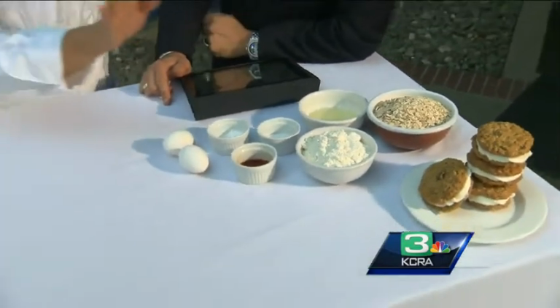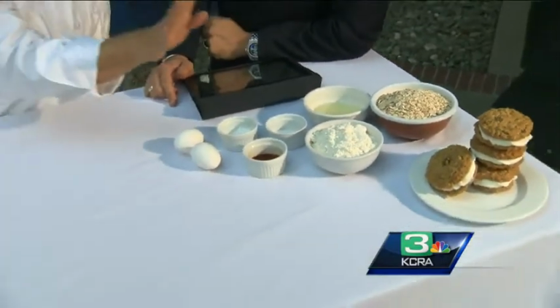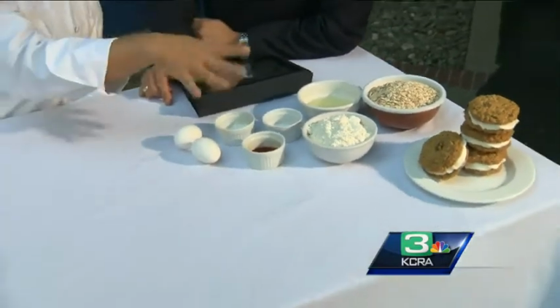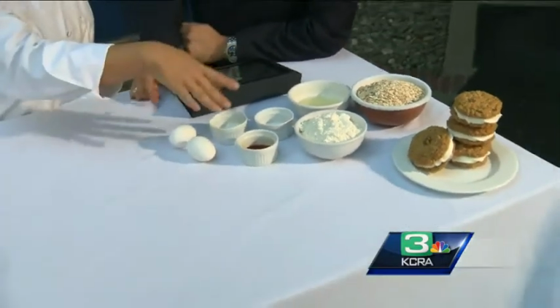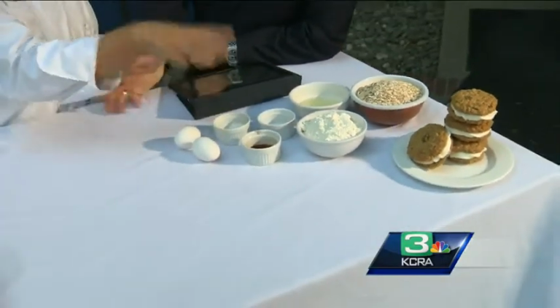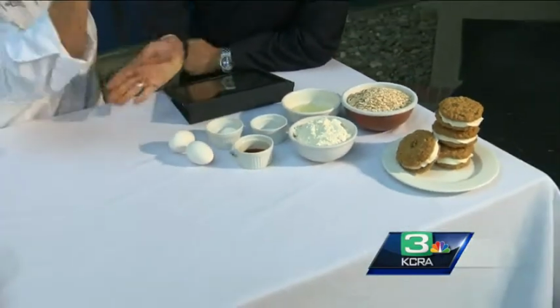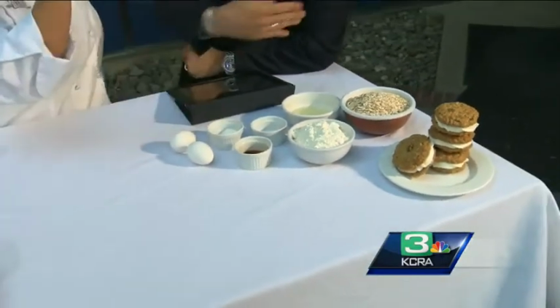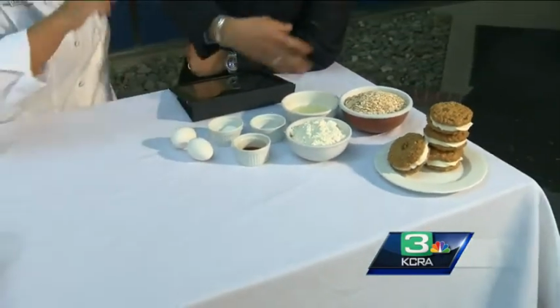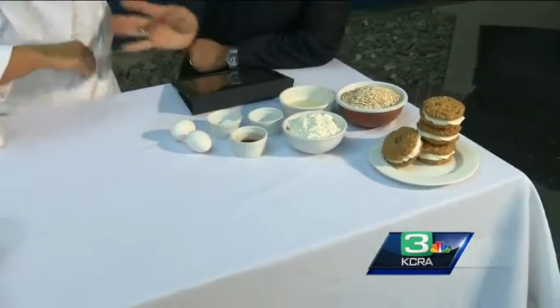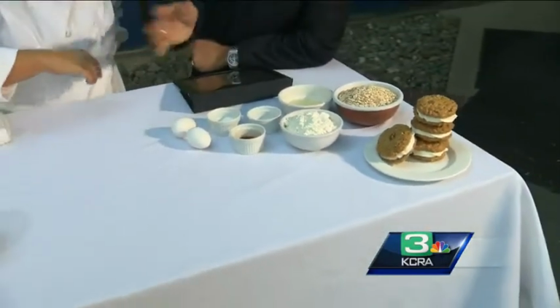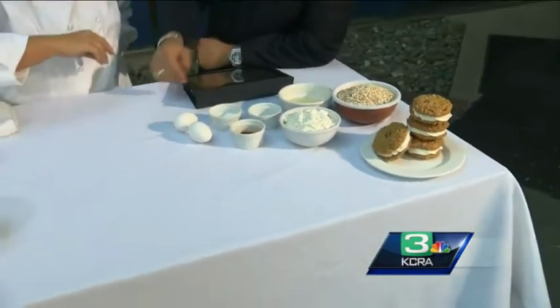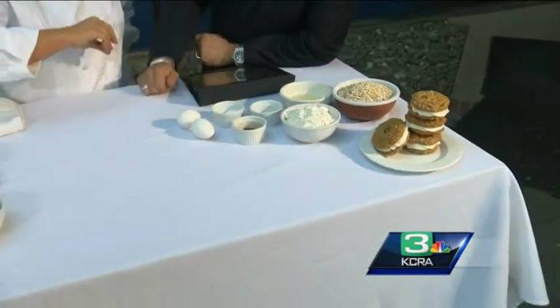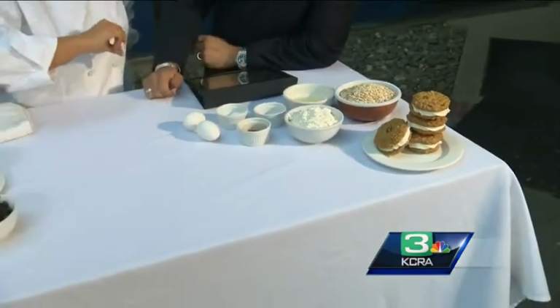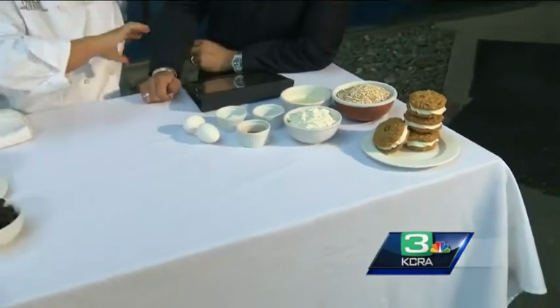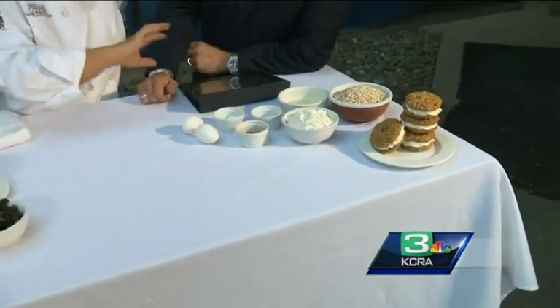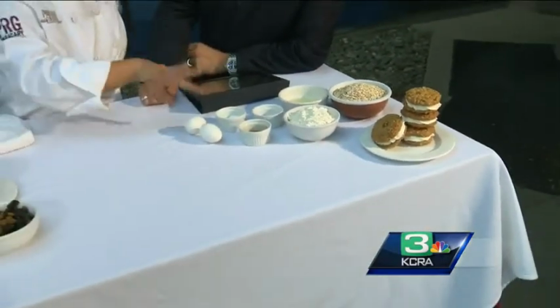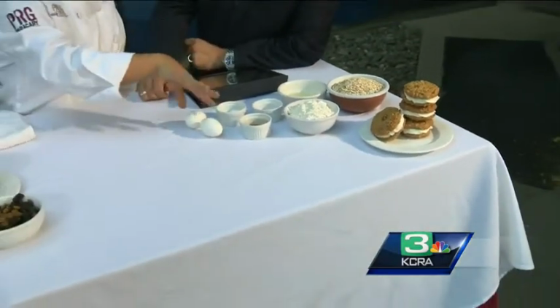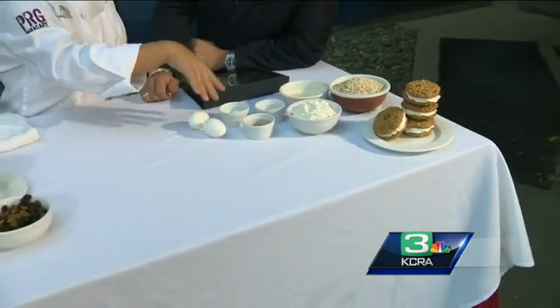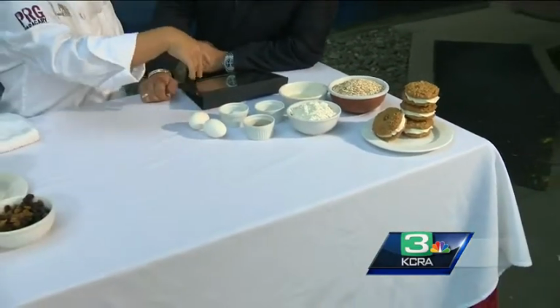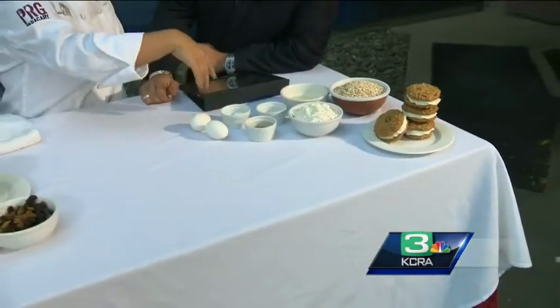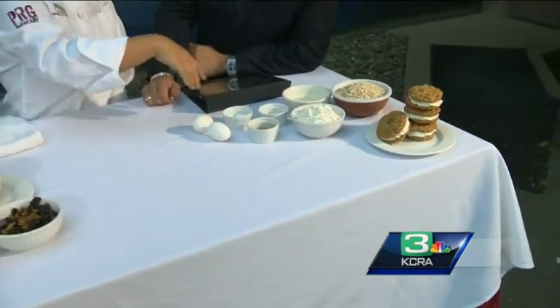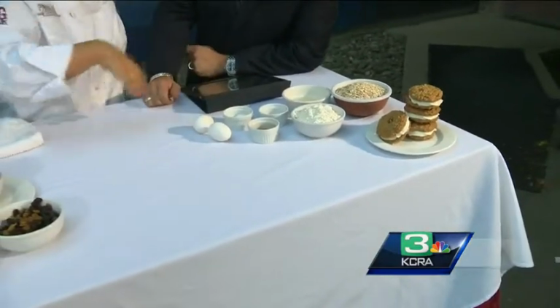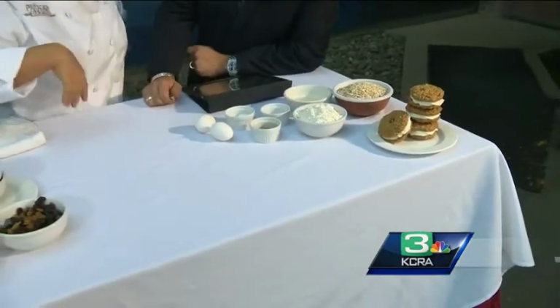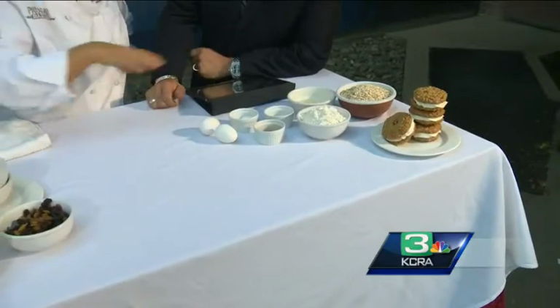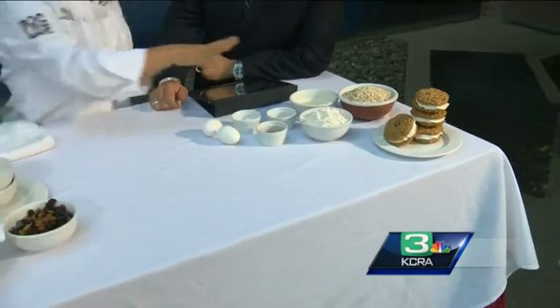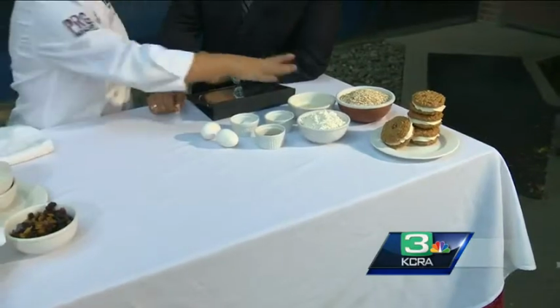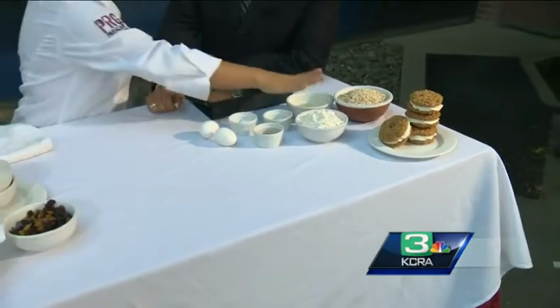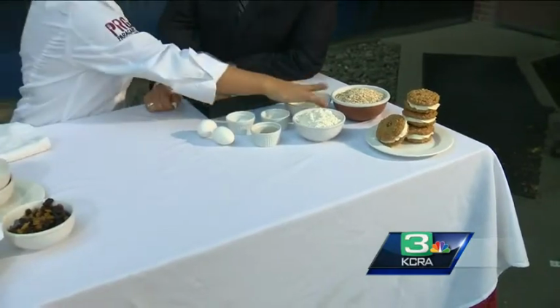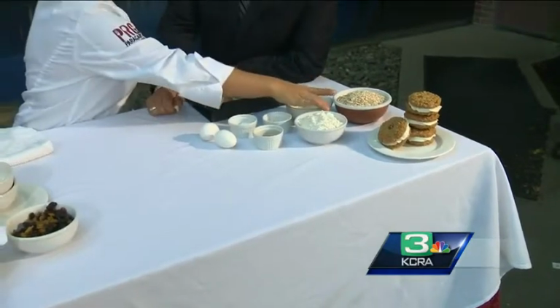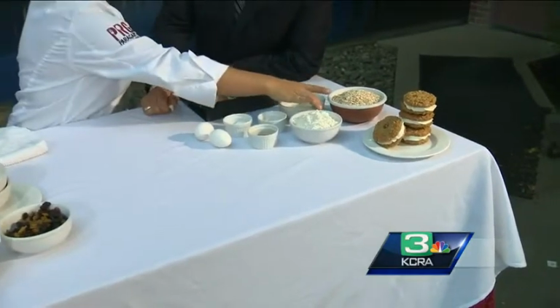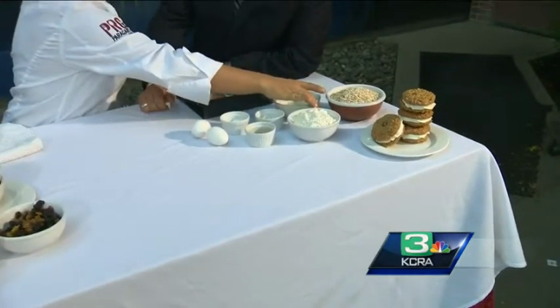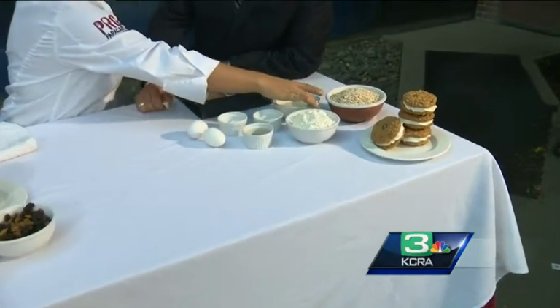And then we have salt, baking soda, and some honey.